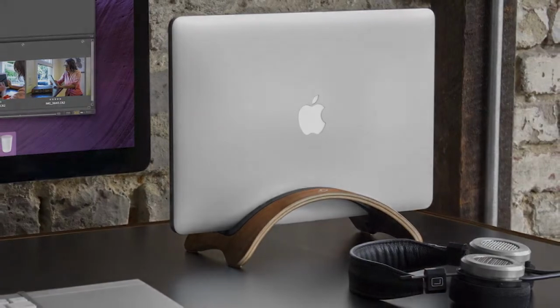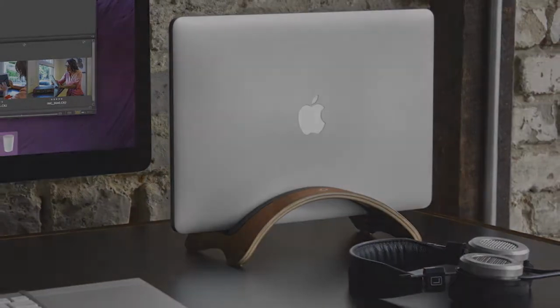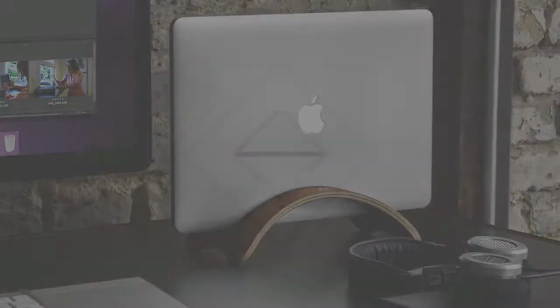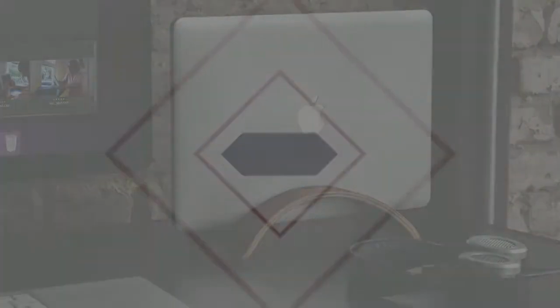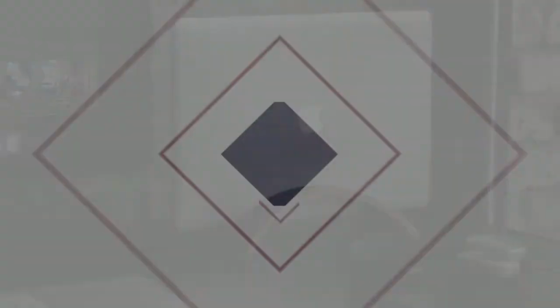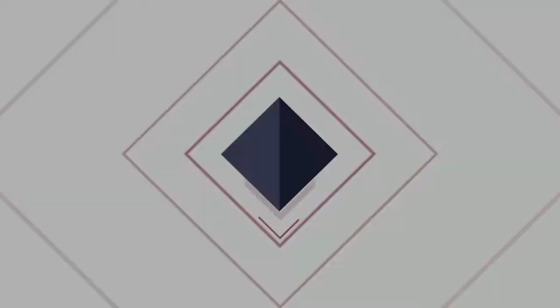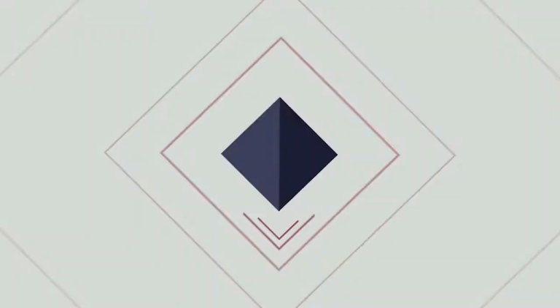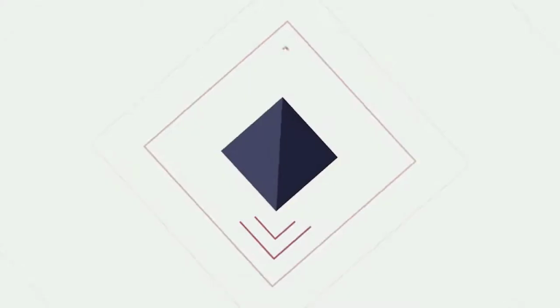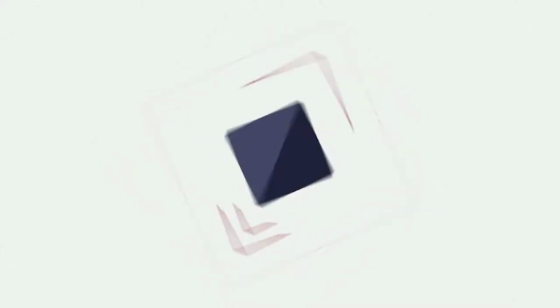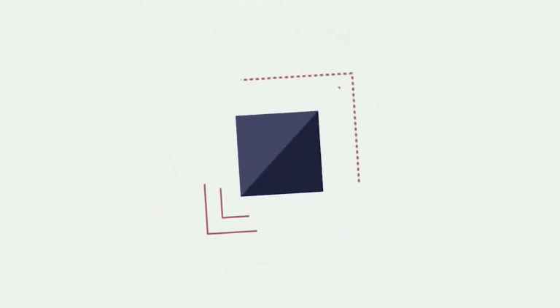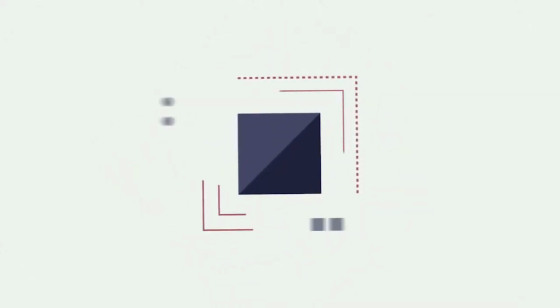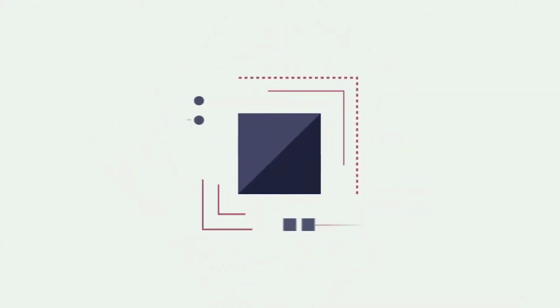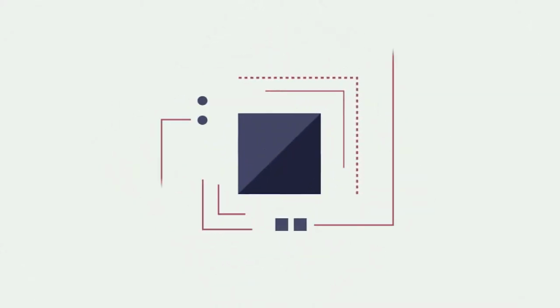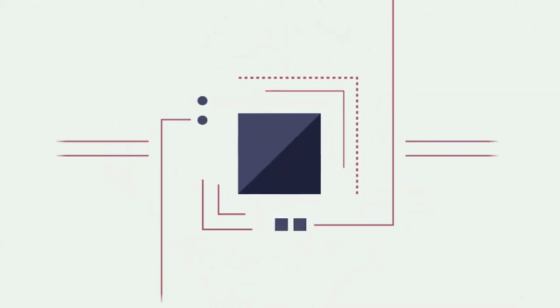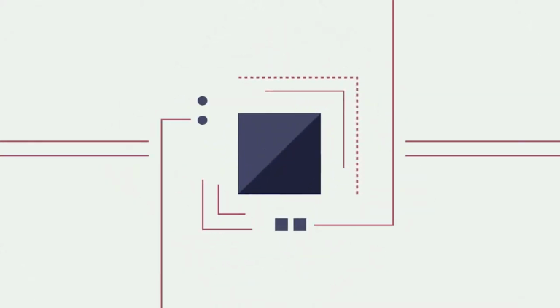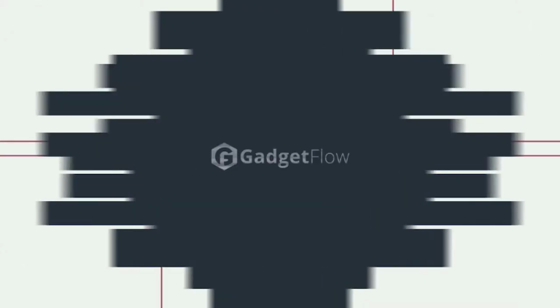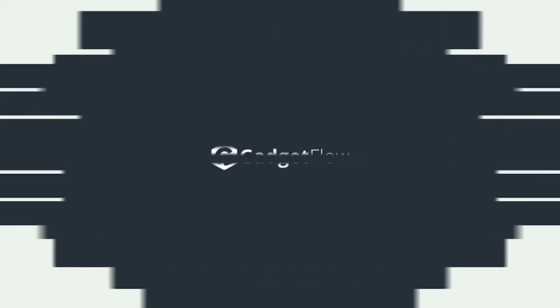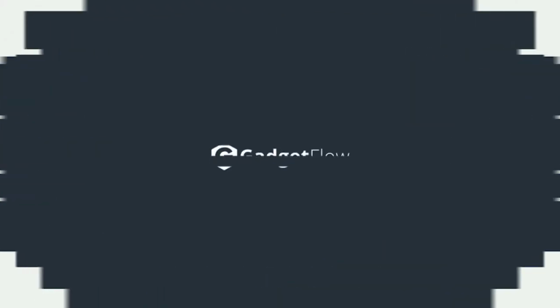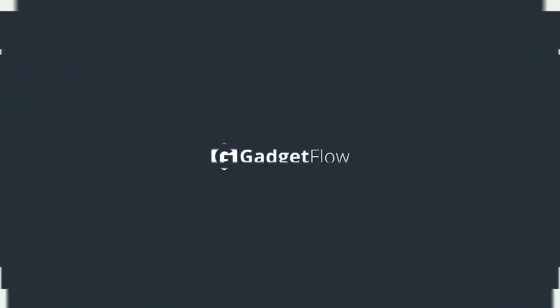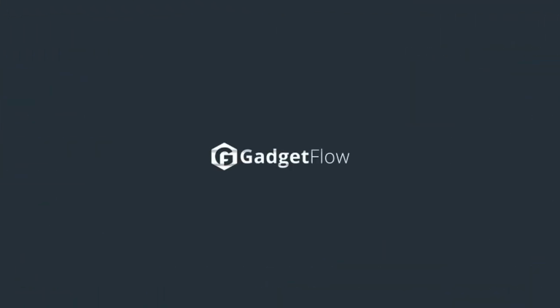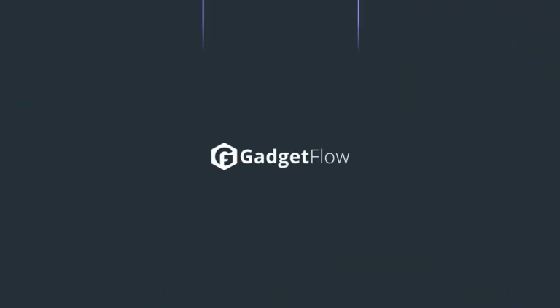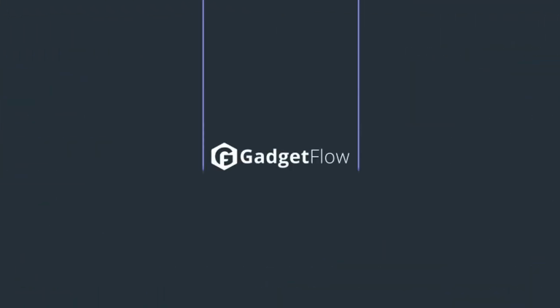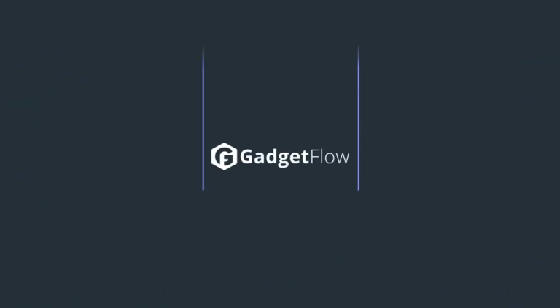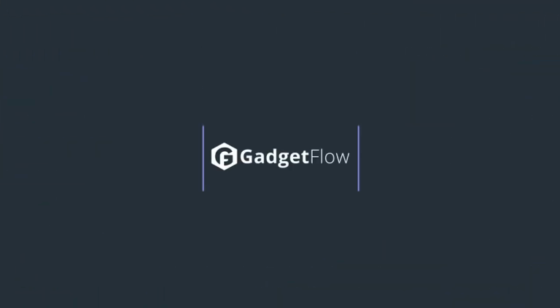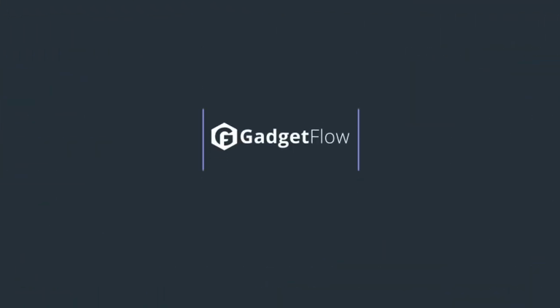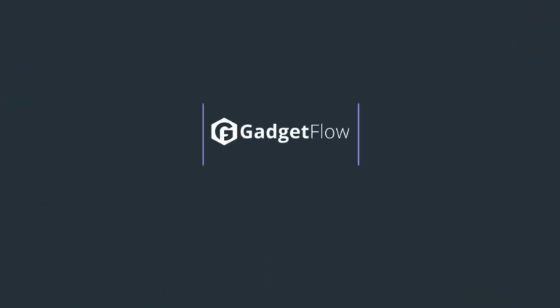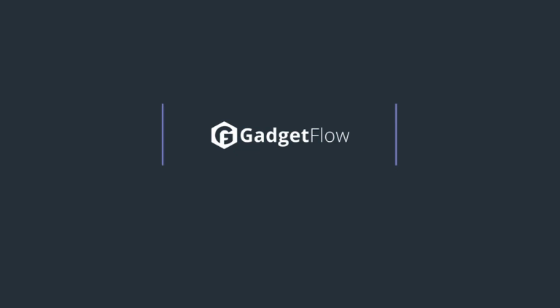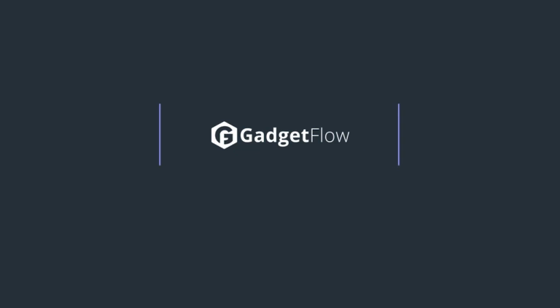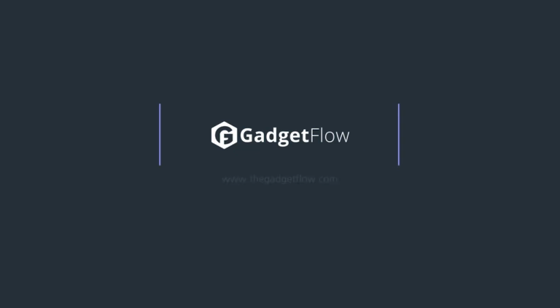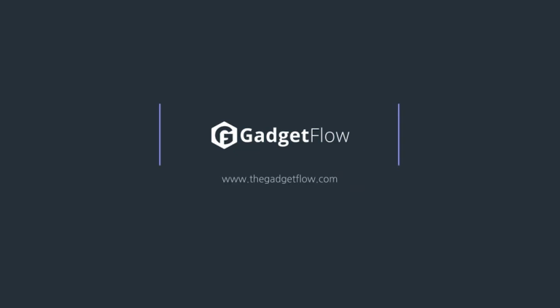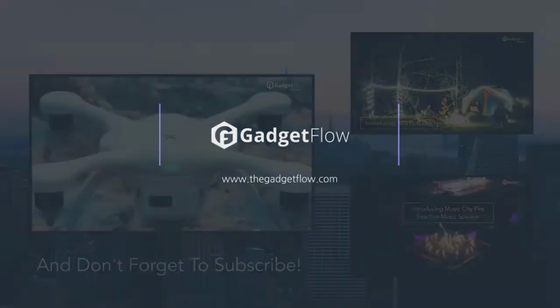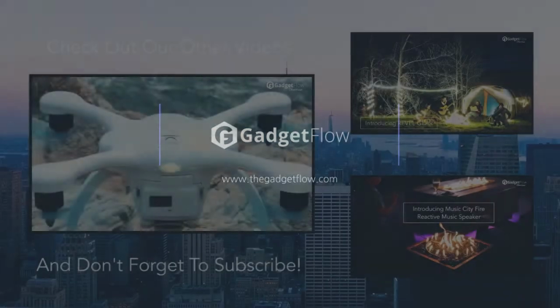Be sure to check out our full list of 12South products on thegadgetflow.com. Link is in the description.